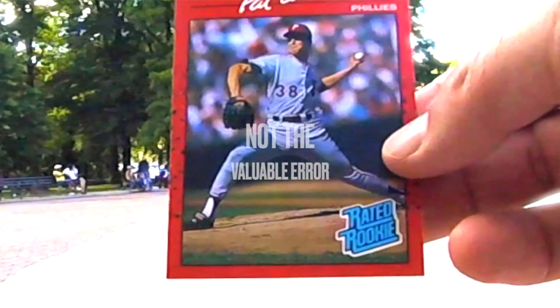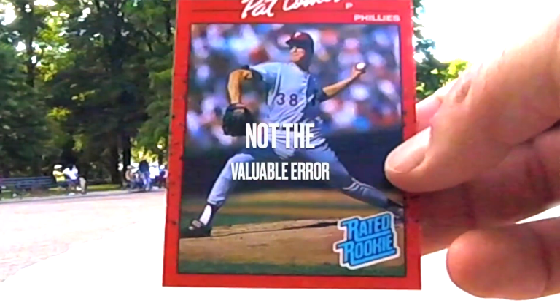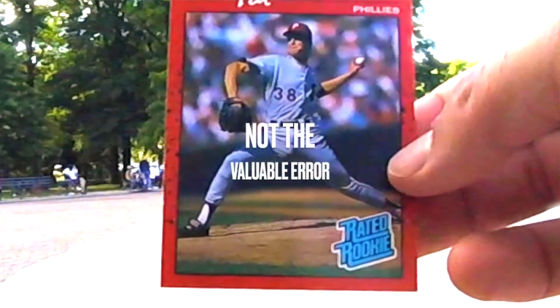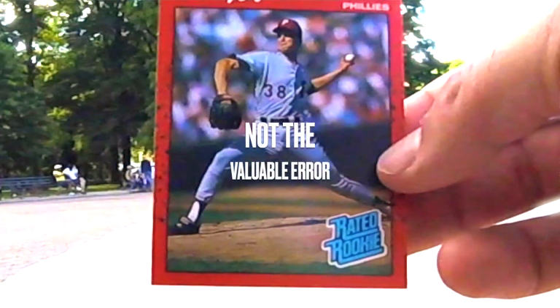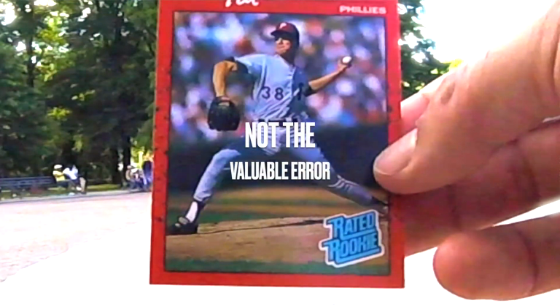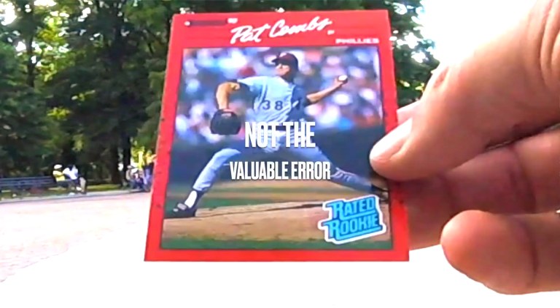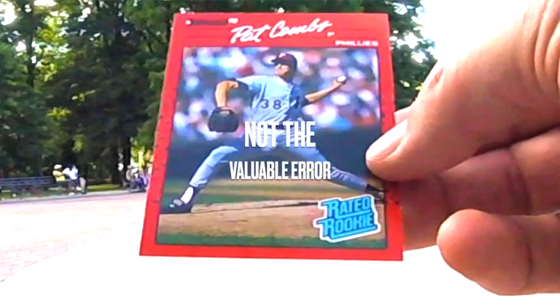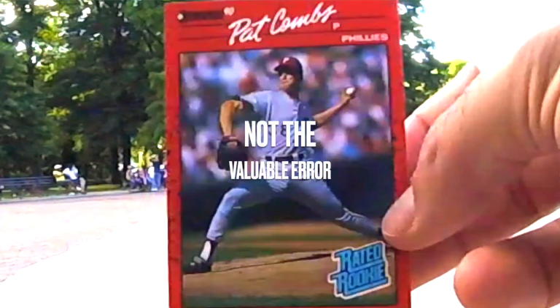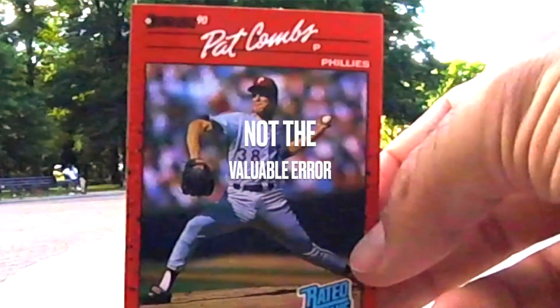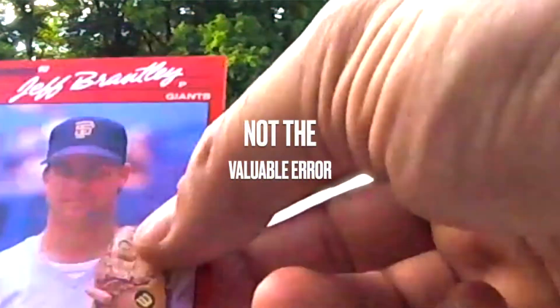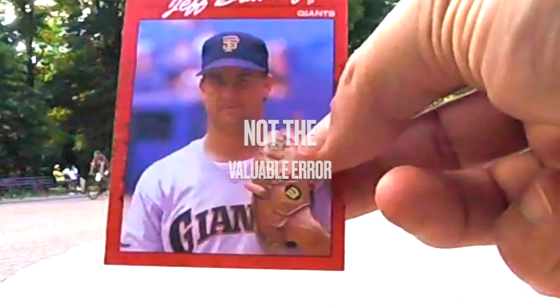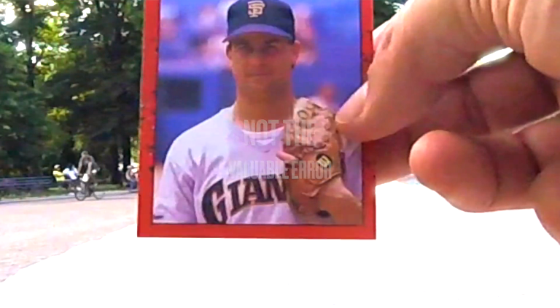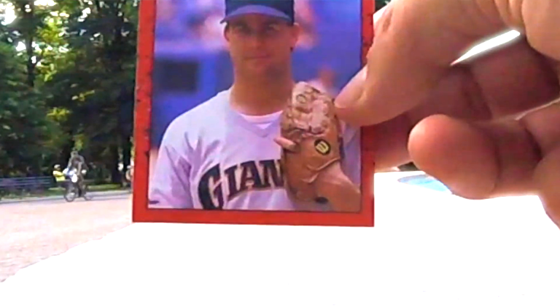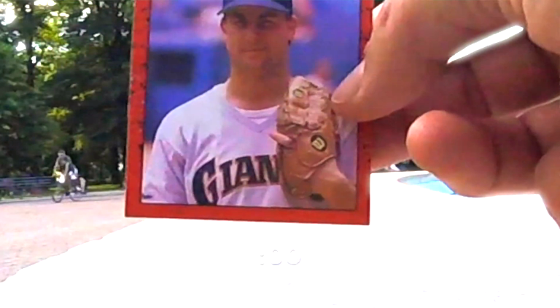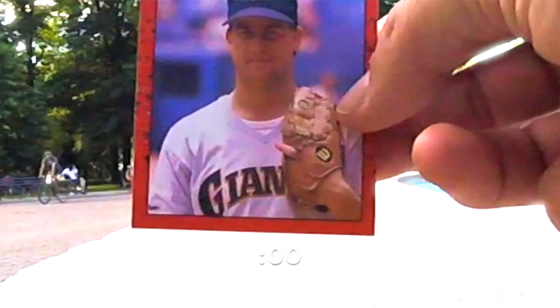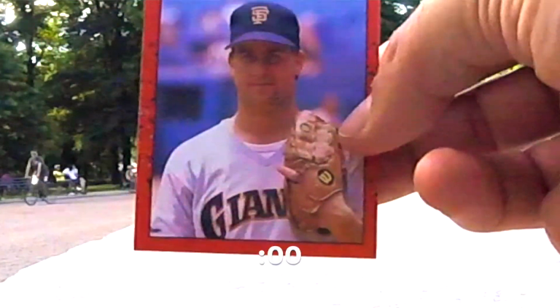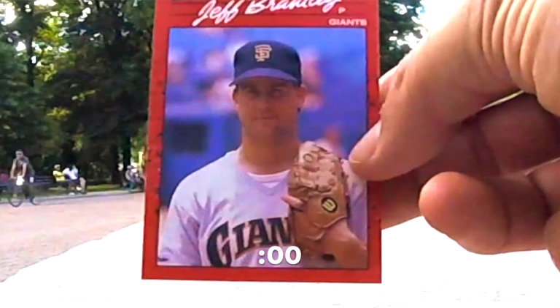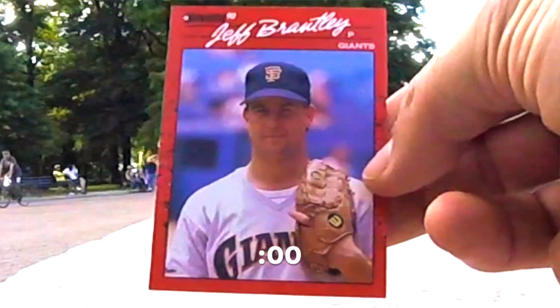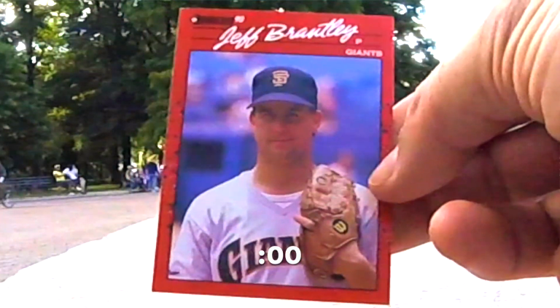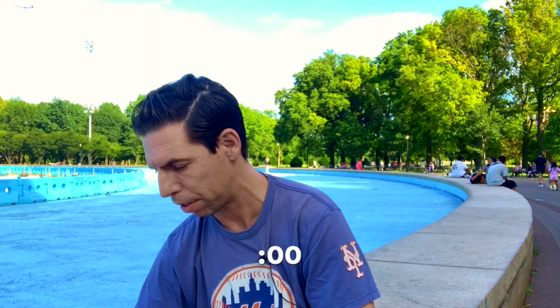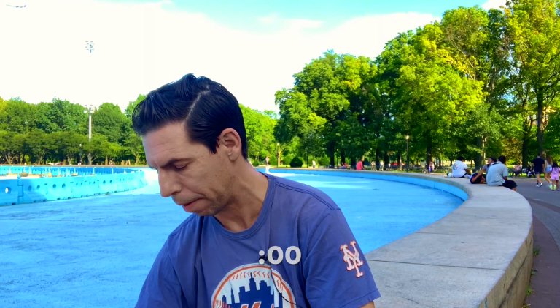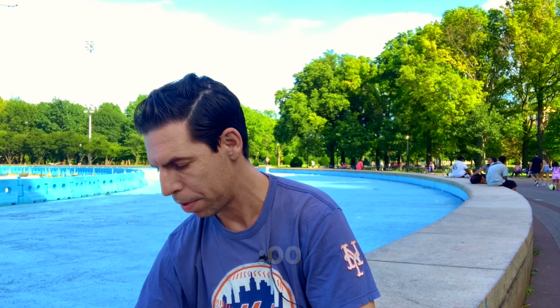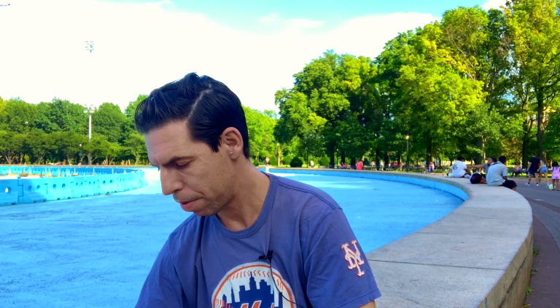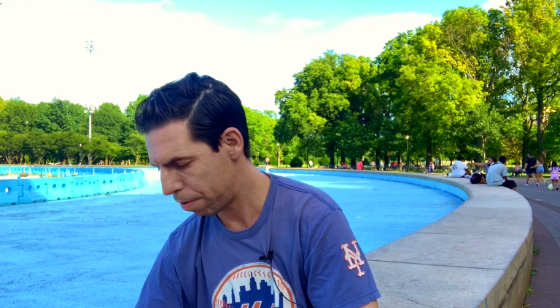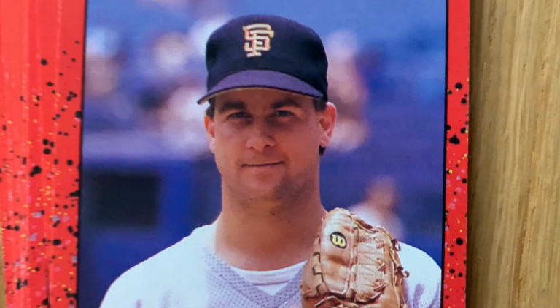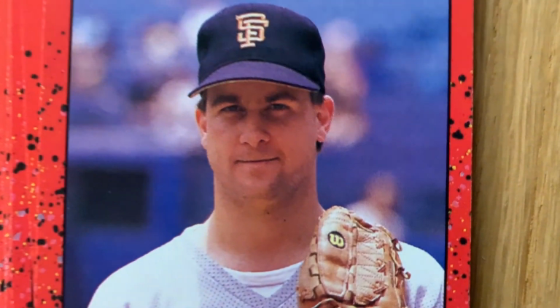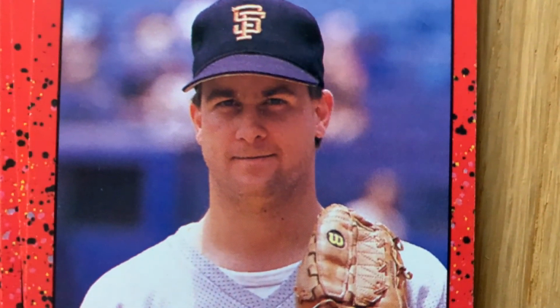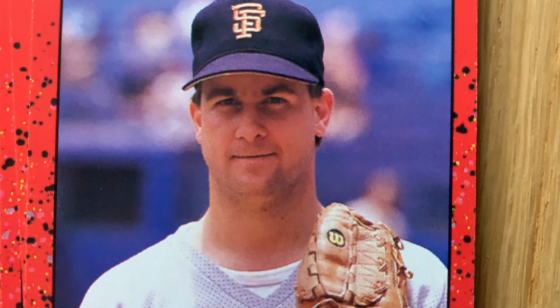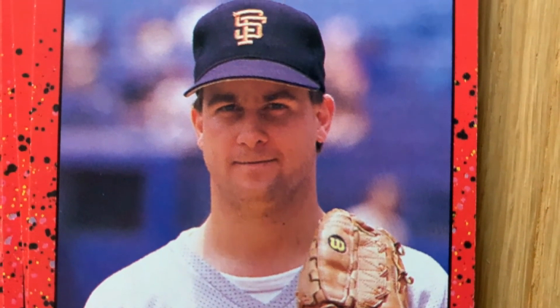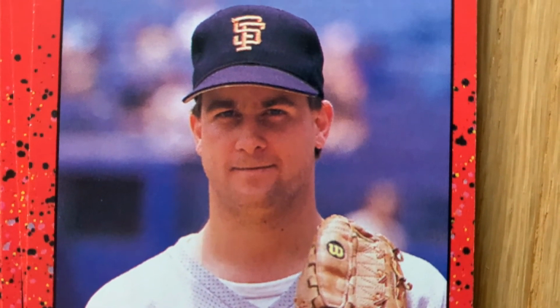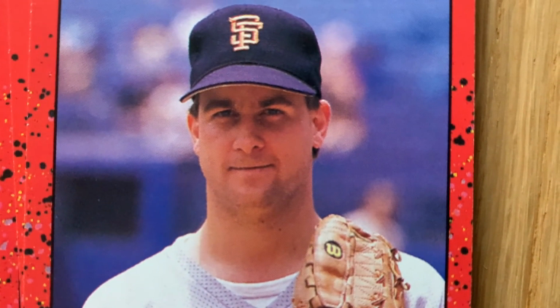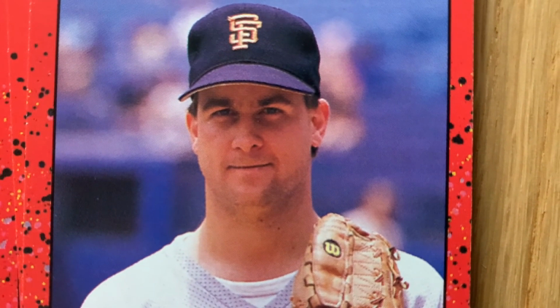Jeff Reardon of the Twins, always an awesome 80s beard. Rated Rookie — Pat Combs — then Jeff Brantley, looking very satisfied with himself, to be honest.